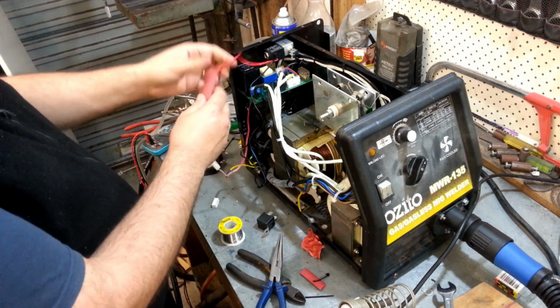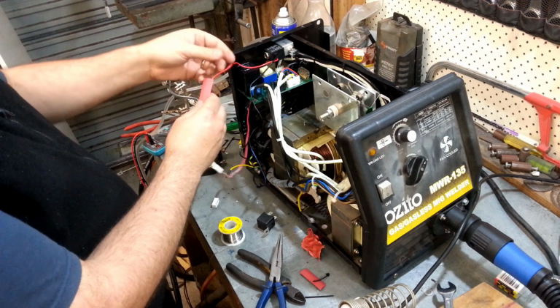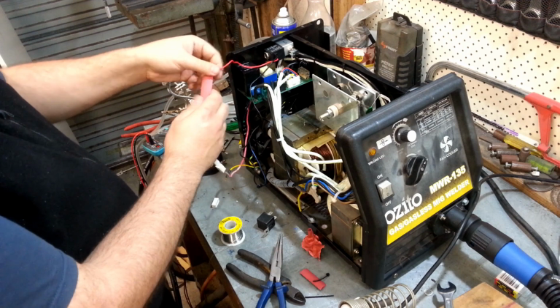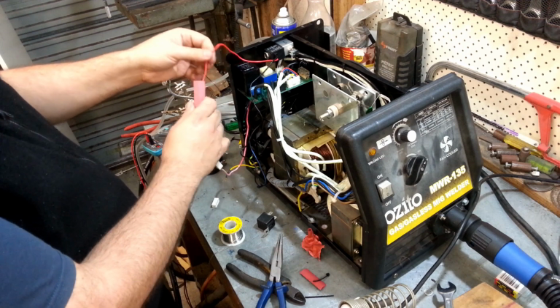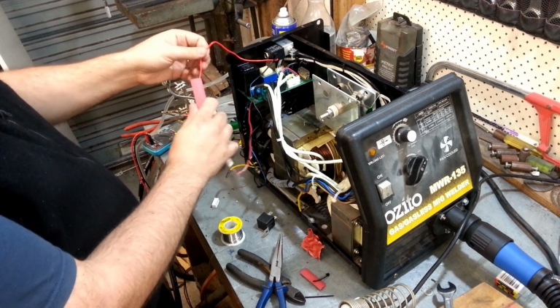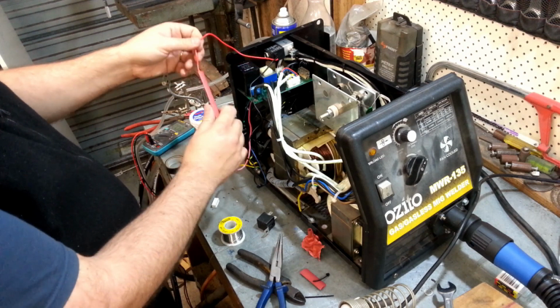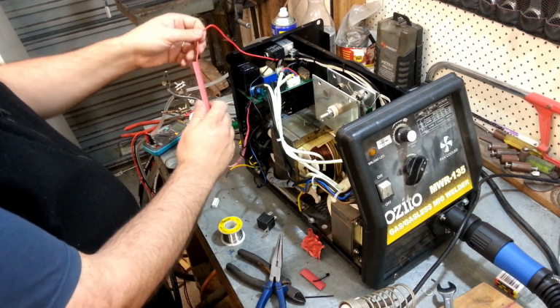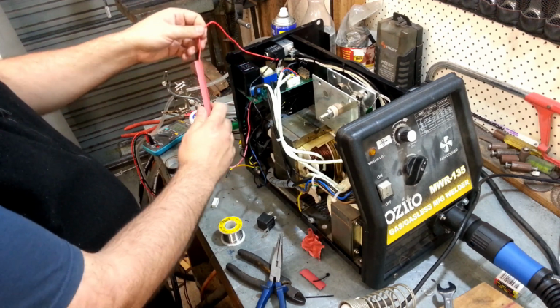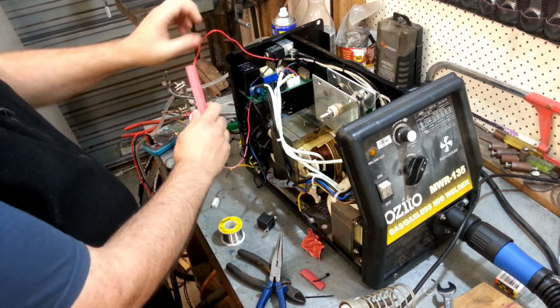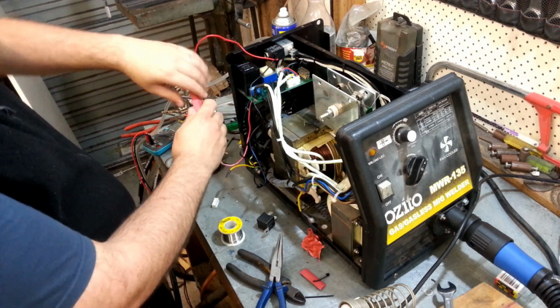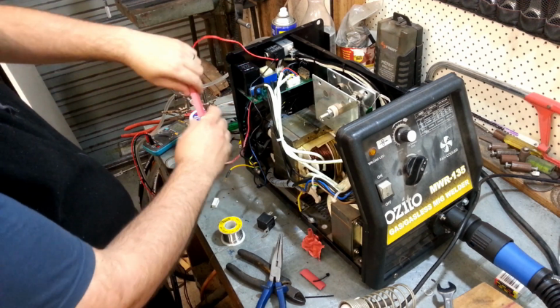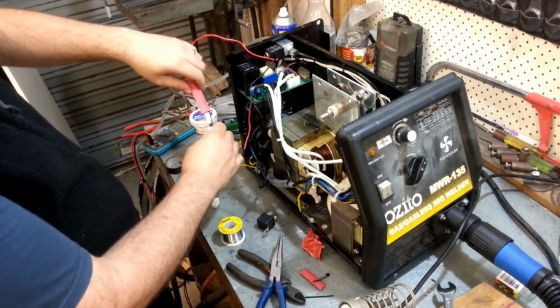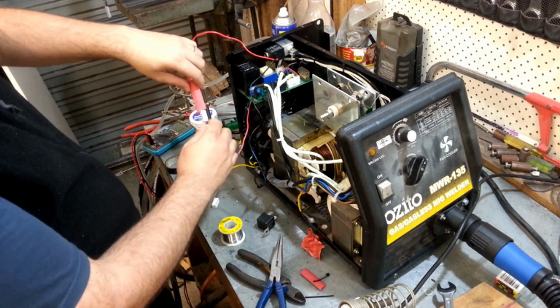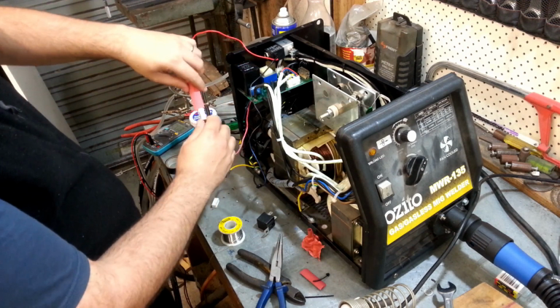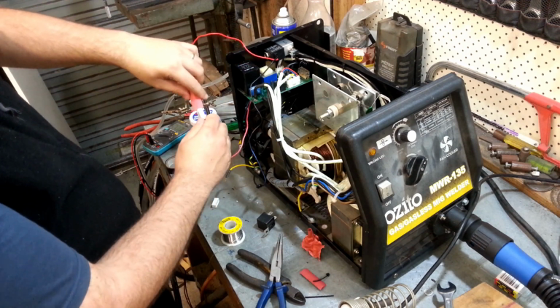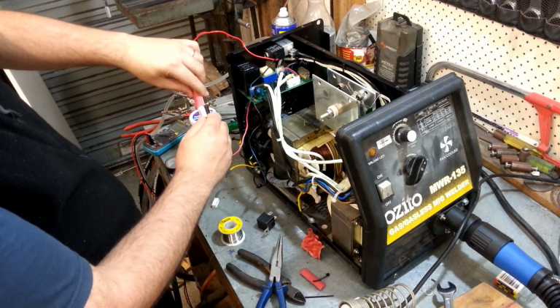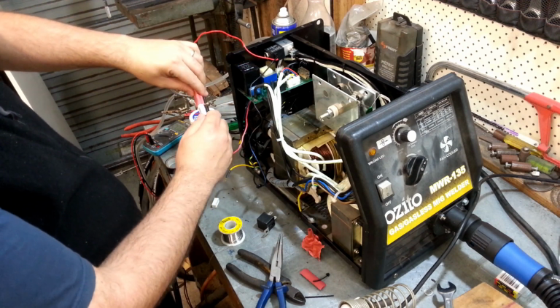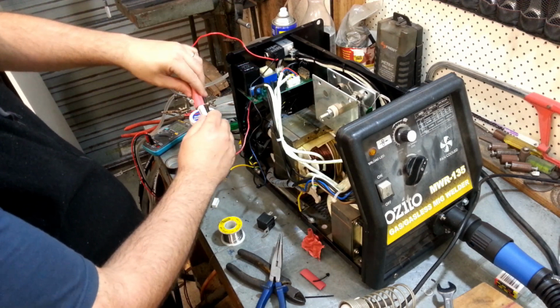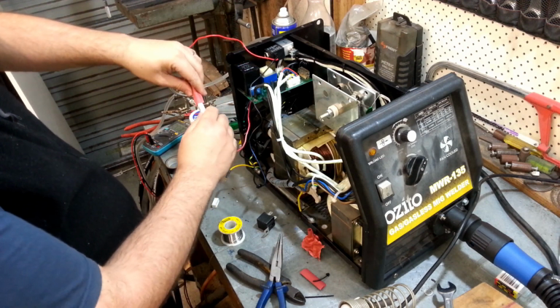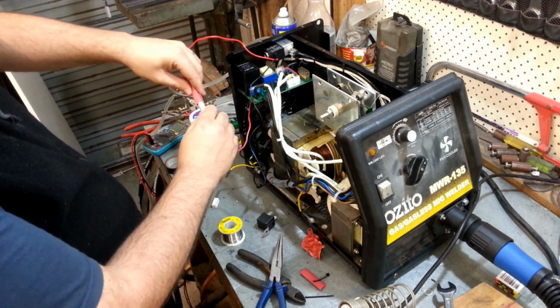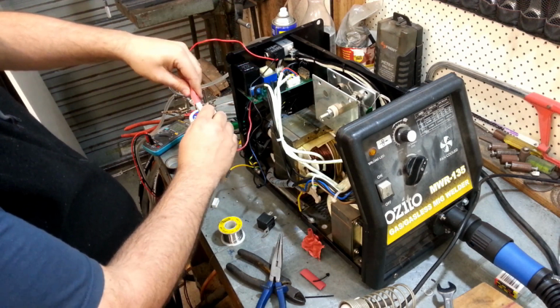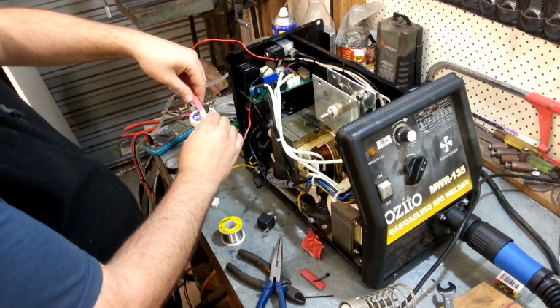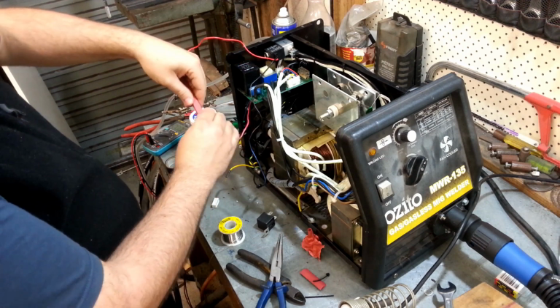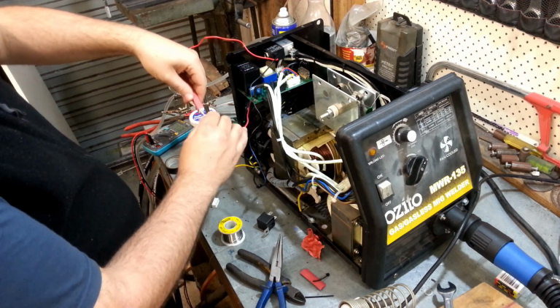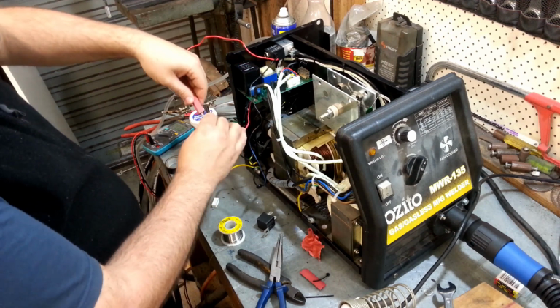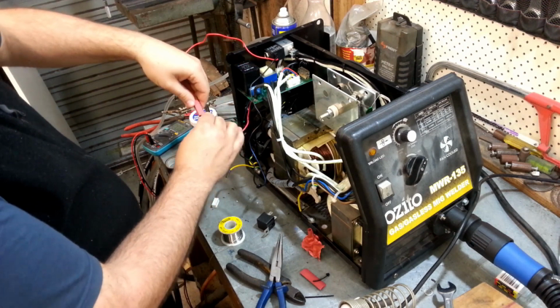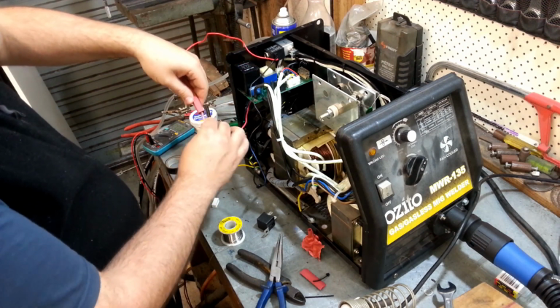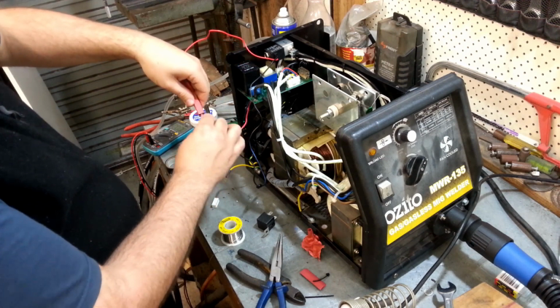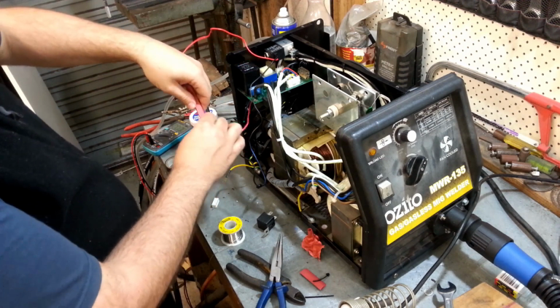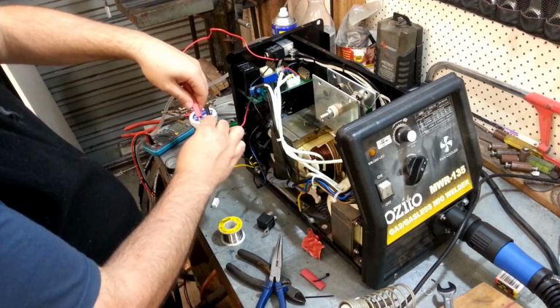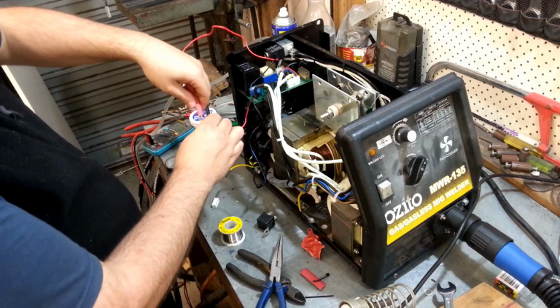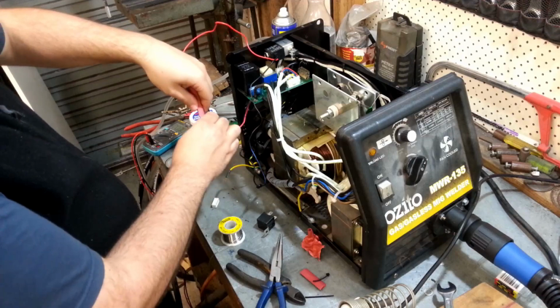Make it all look nice, put it back together, and then I can start using my brand new Euro plug welder.